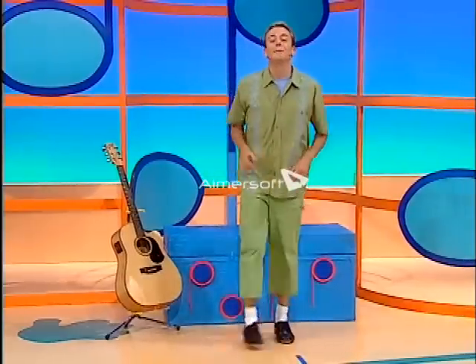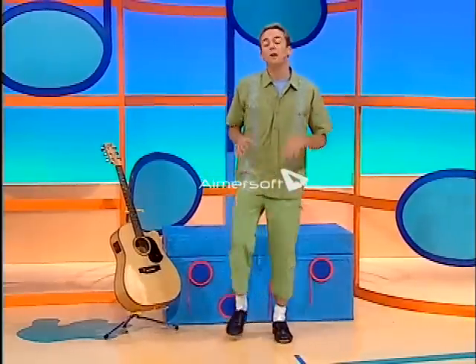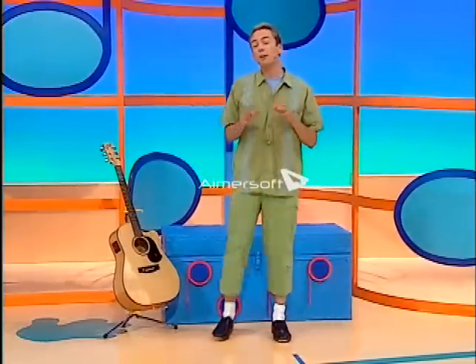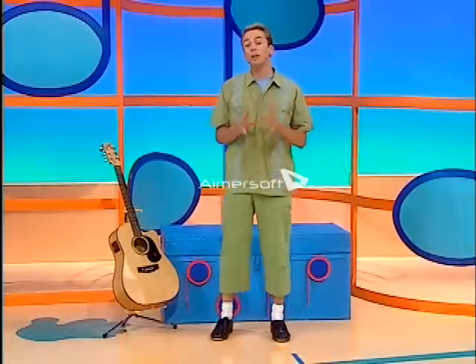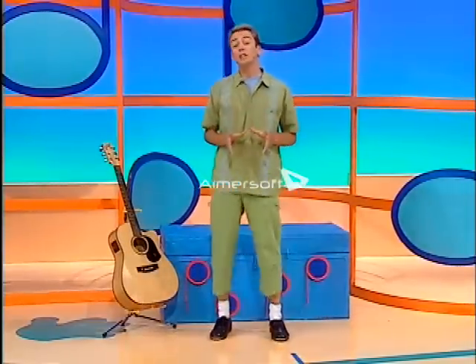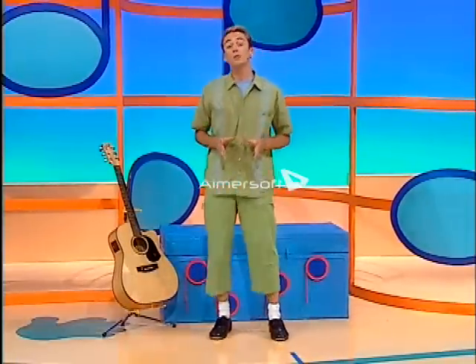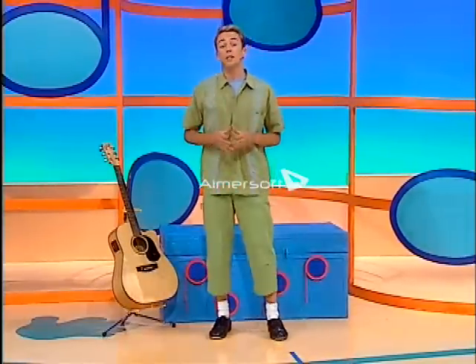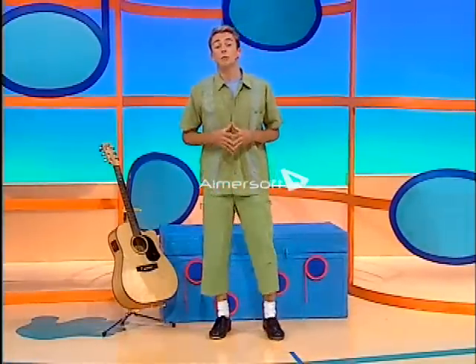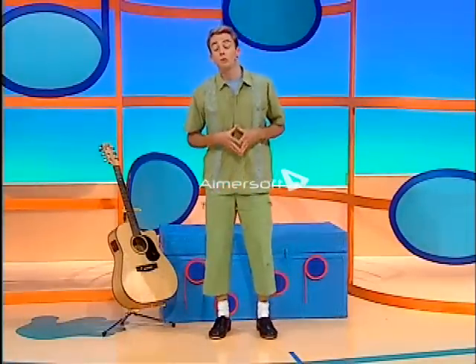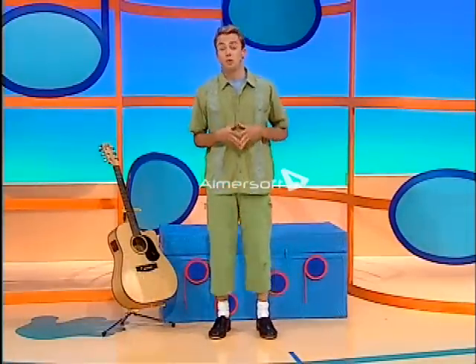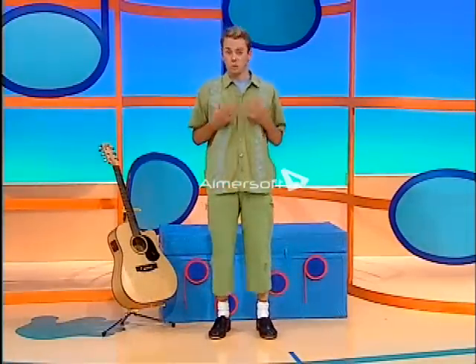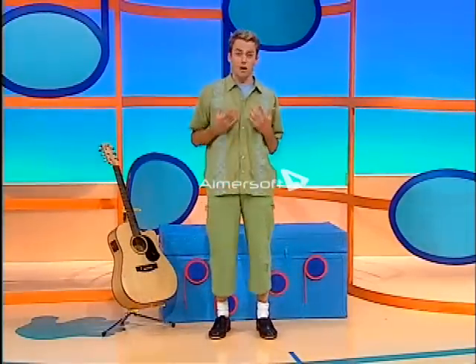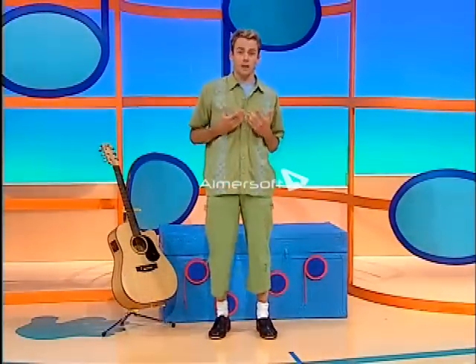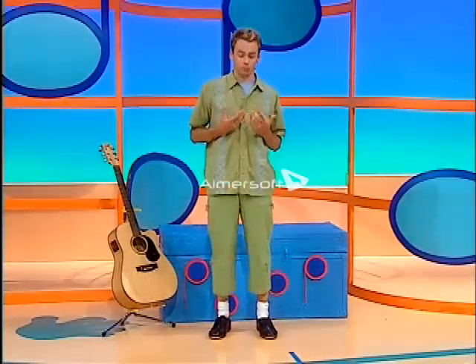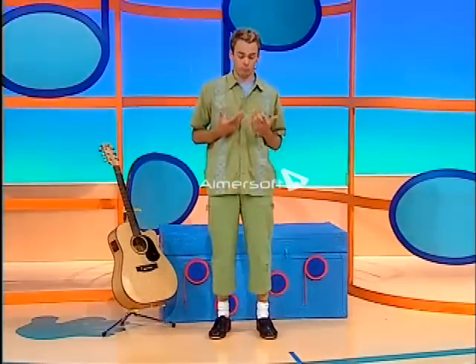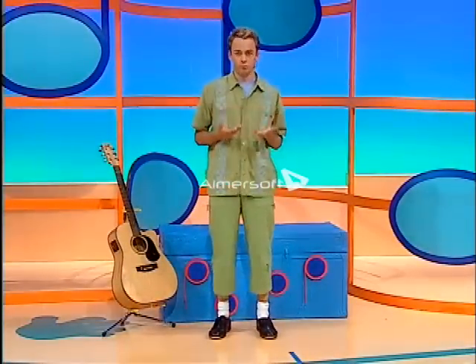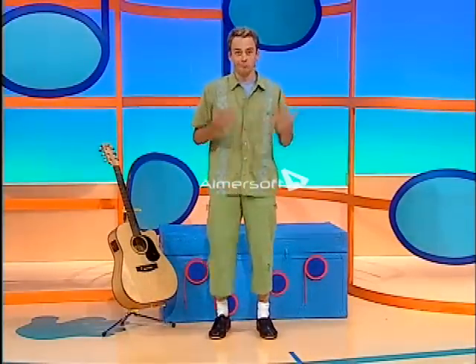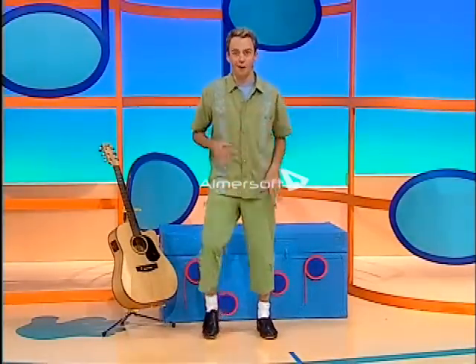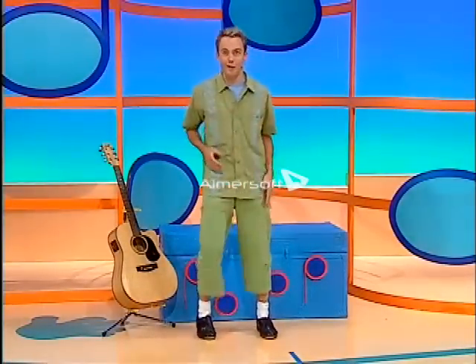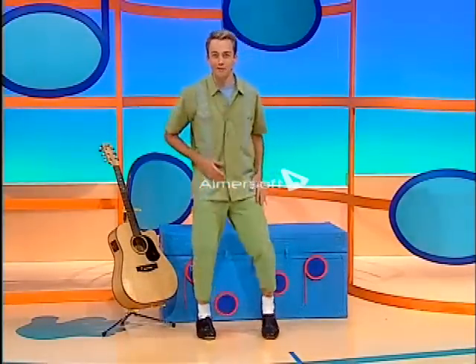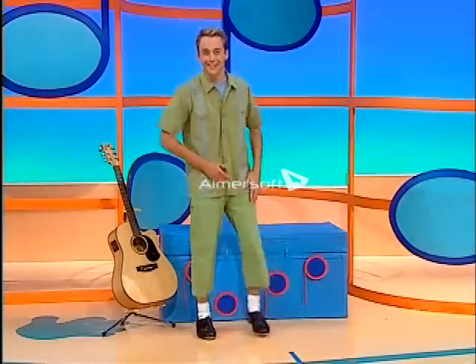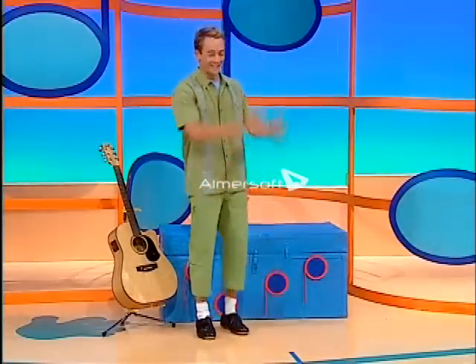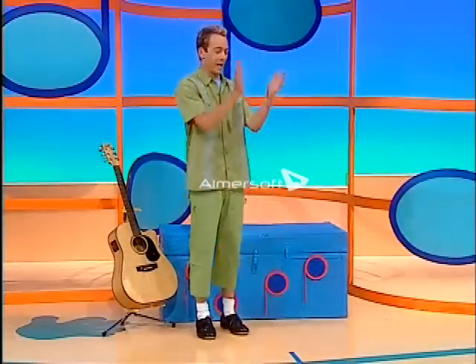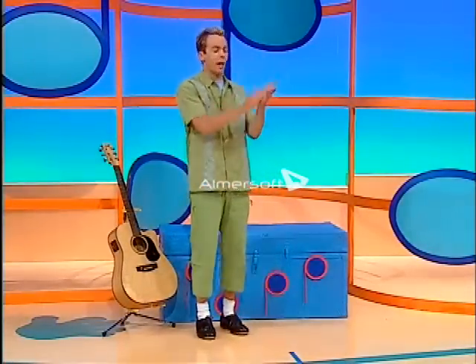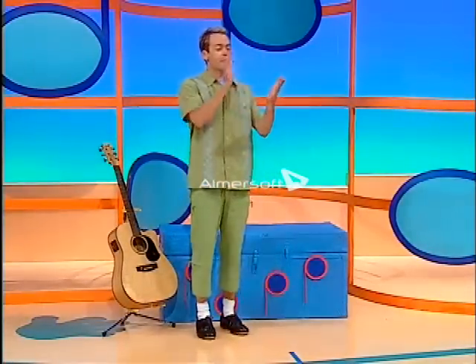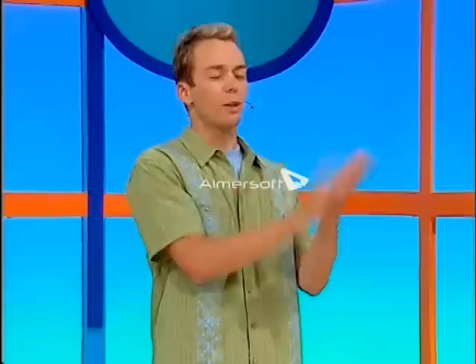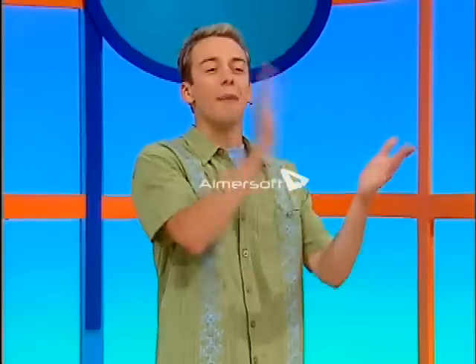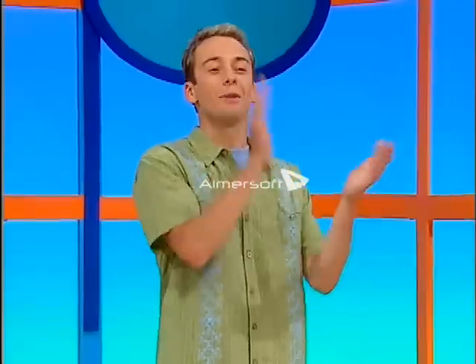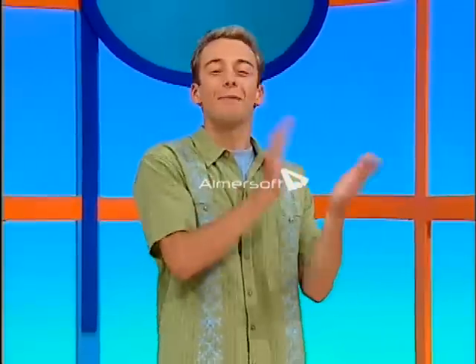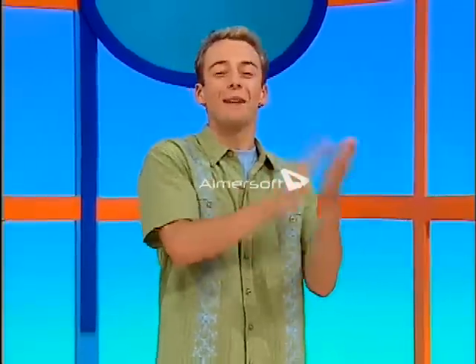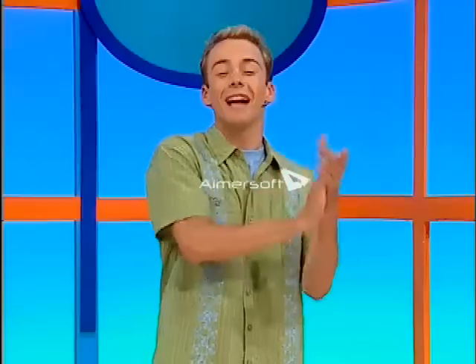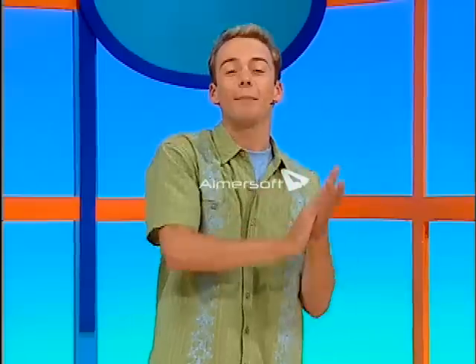Now, there are lots of ways to make music with your body, like clapping. Clap, clap, clap, clap, clap.